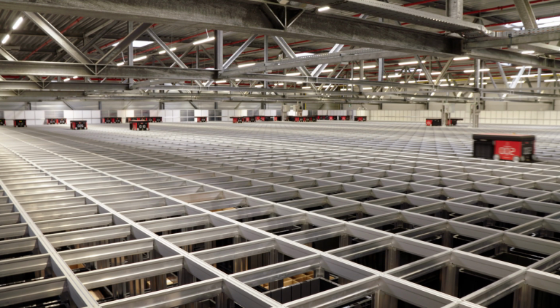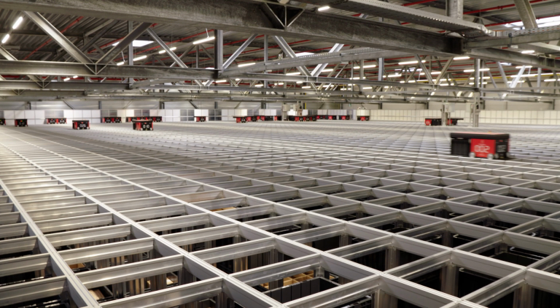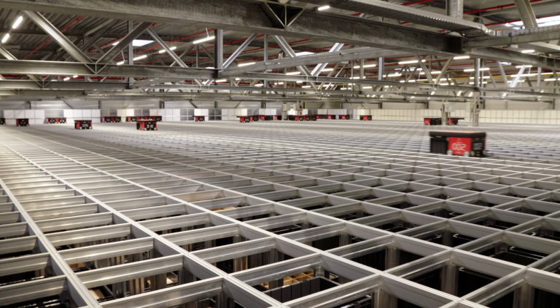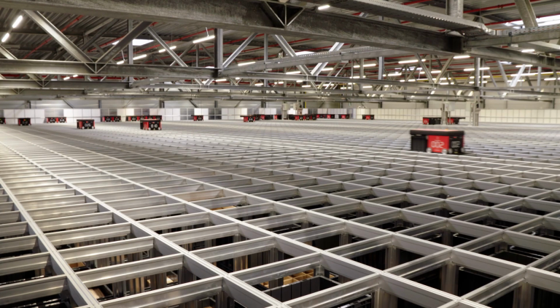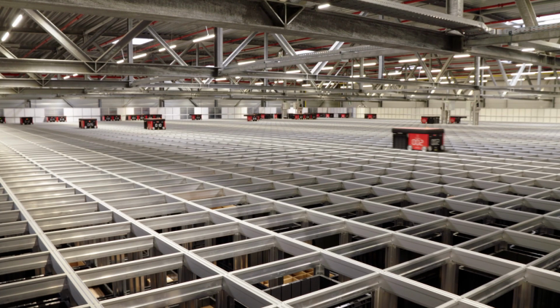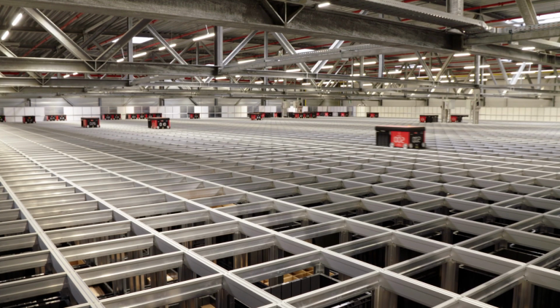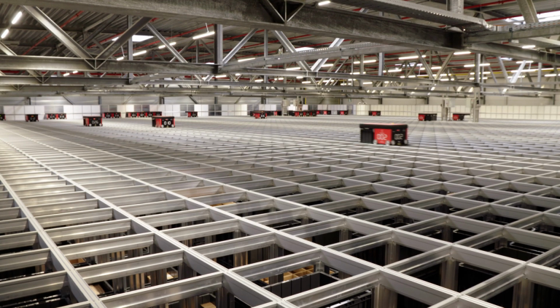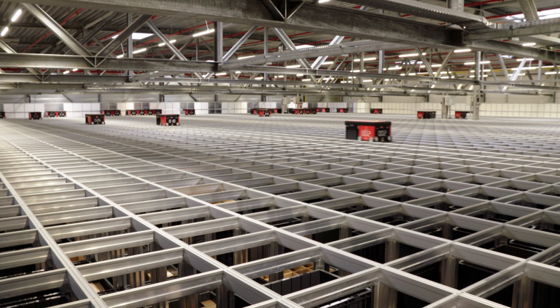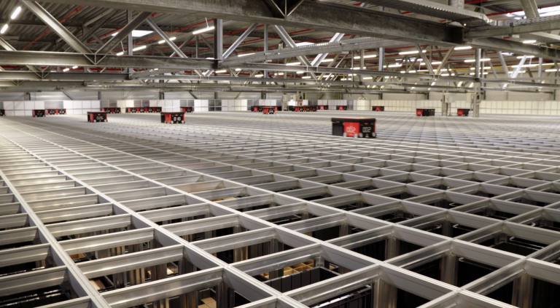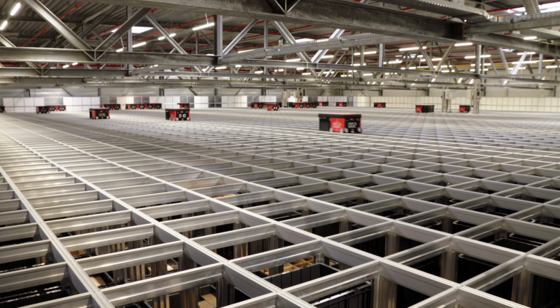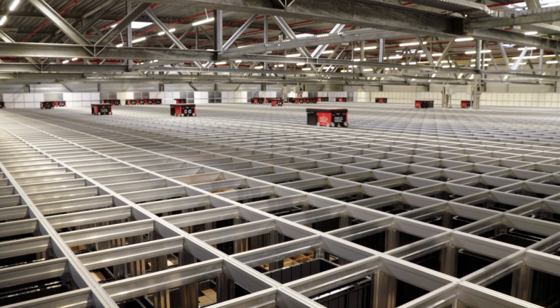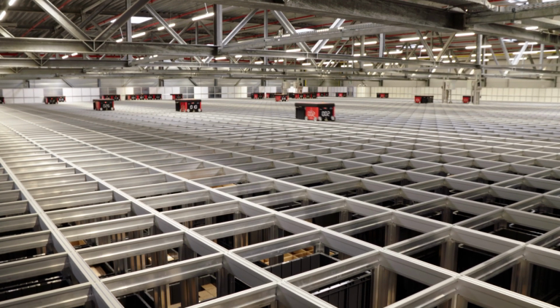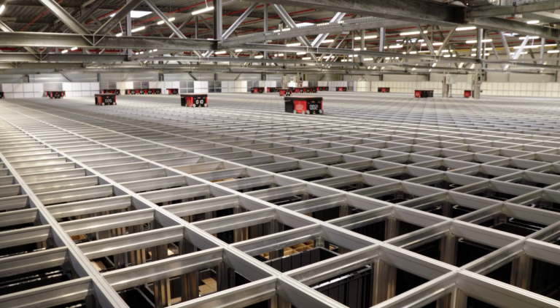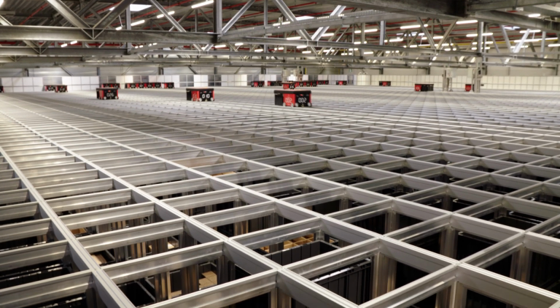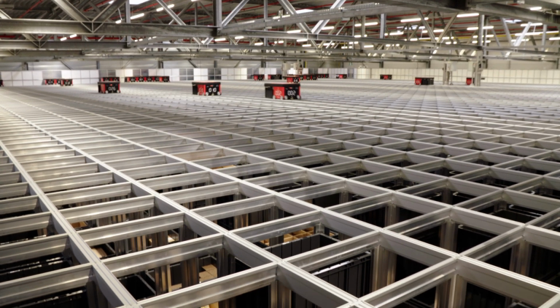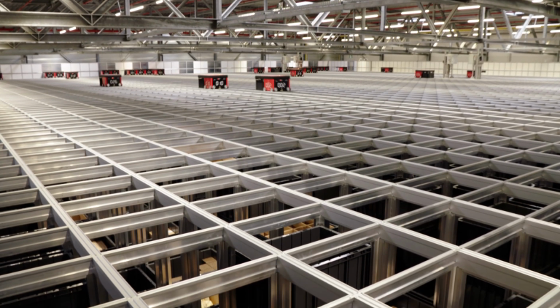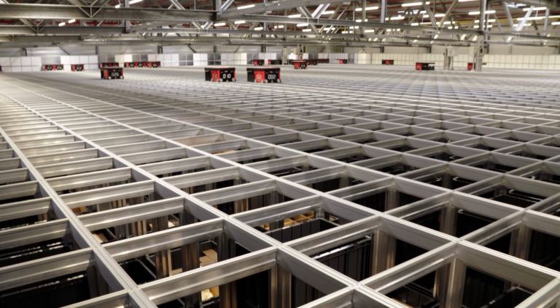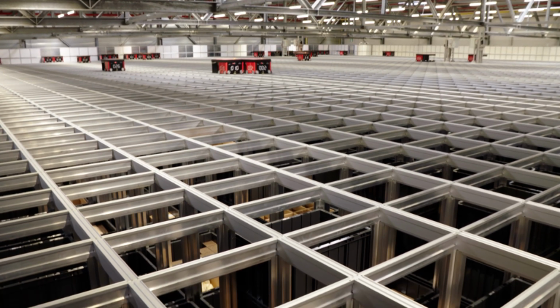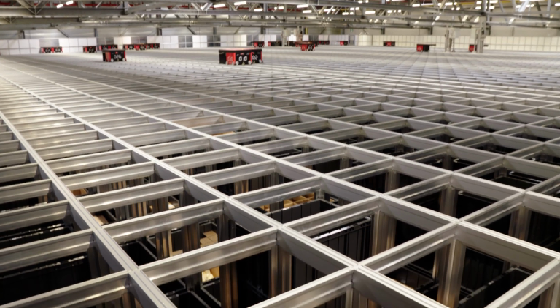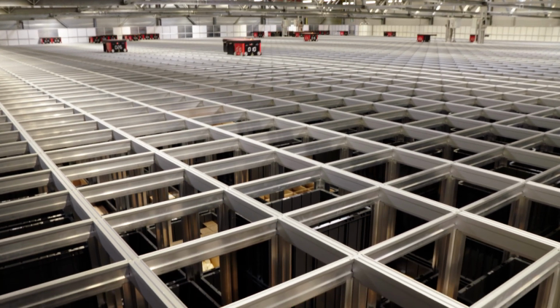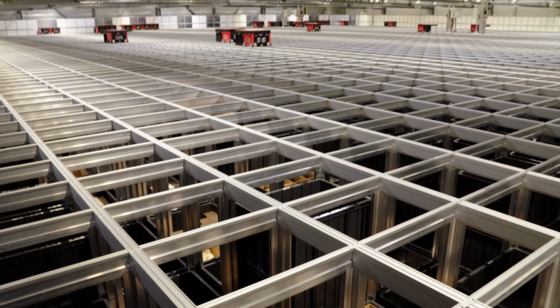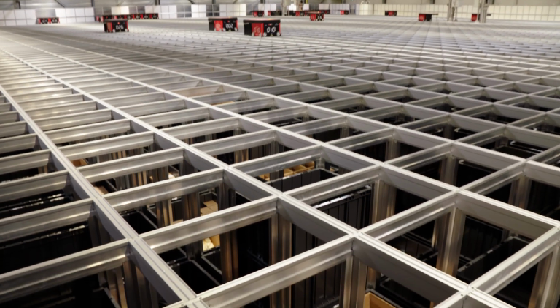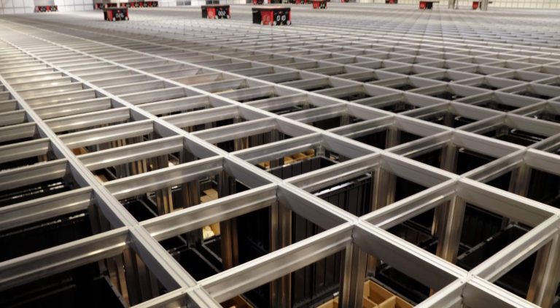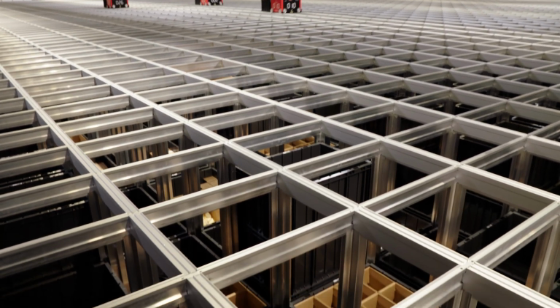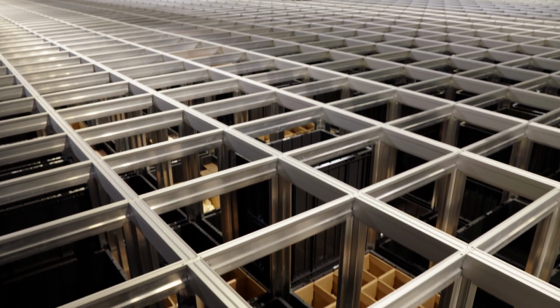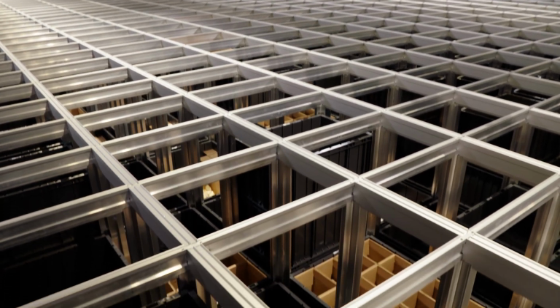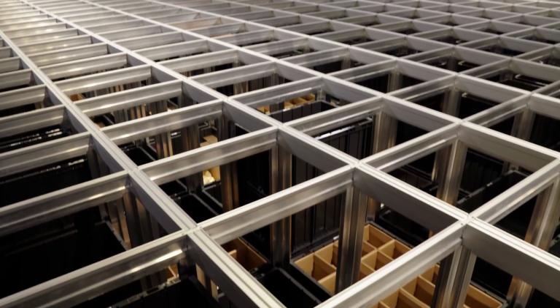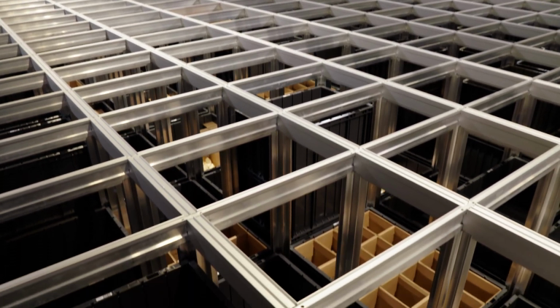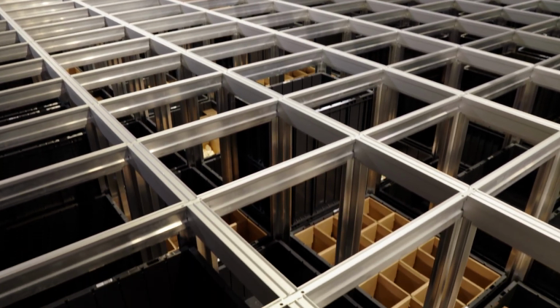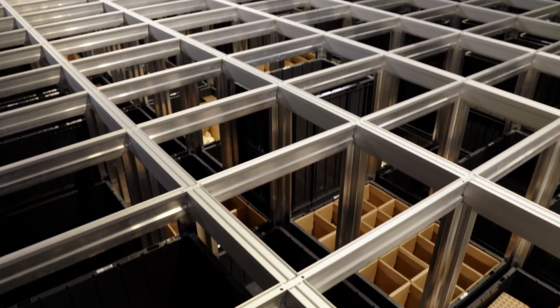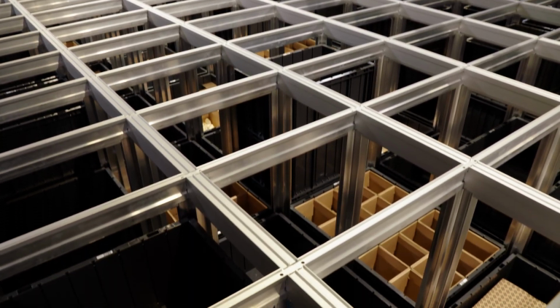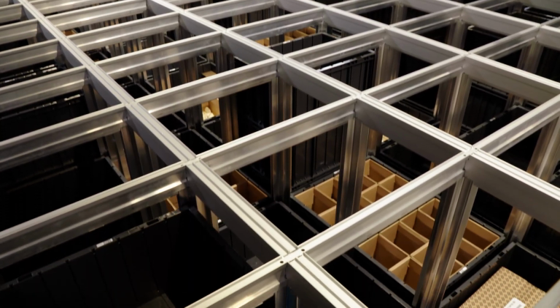Put-away is programmed to keep fast movers close to the top, while slow movers sink to the bottom.